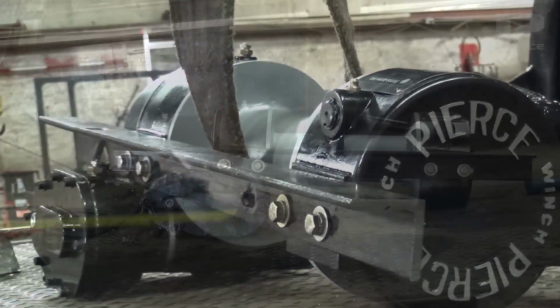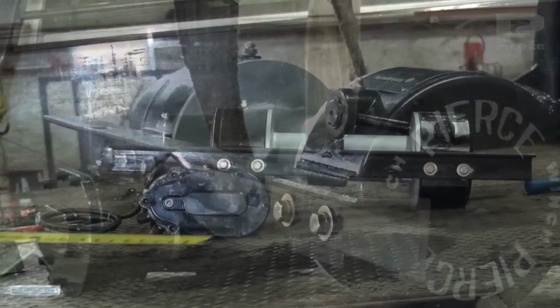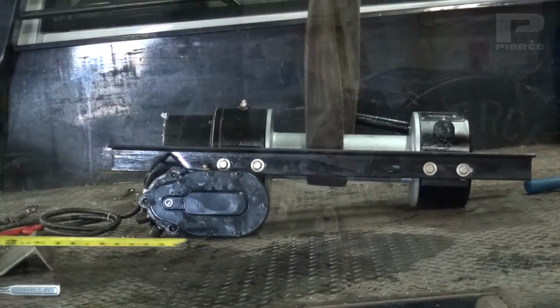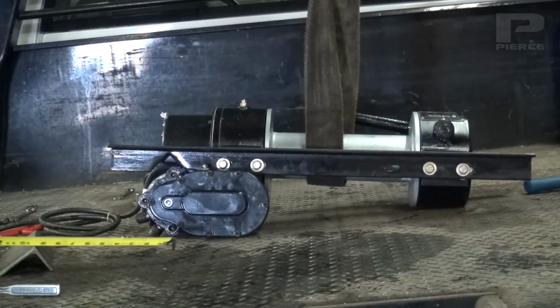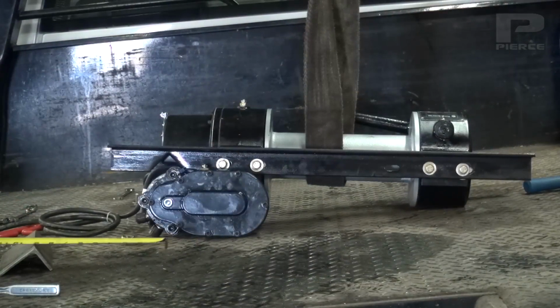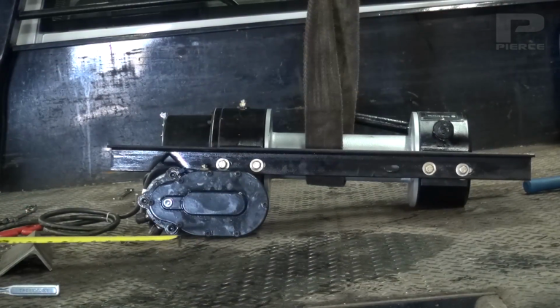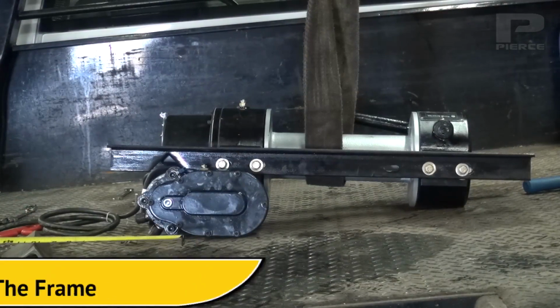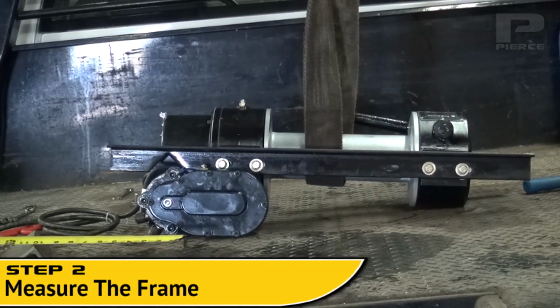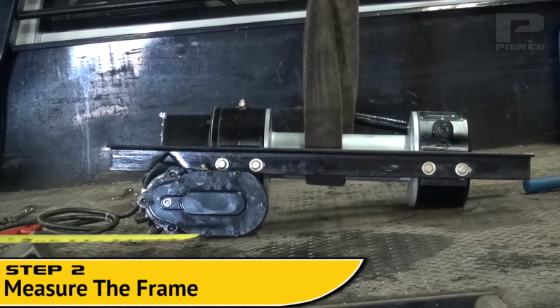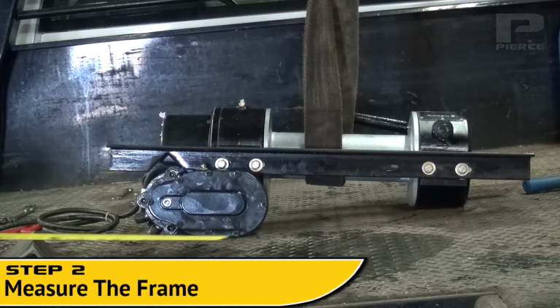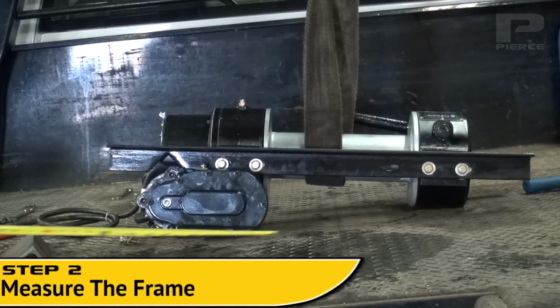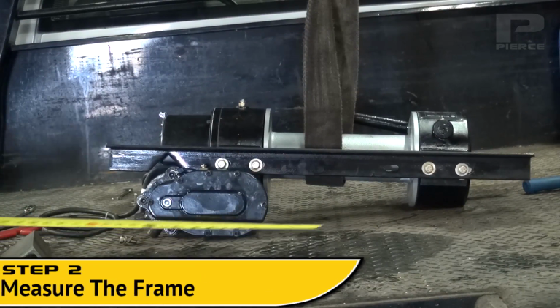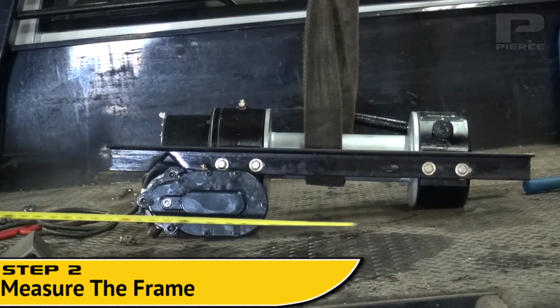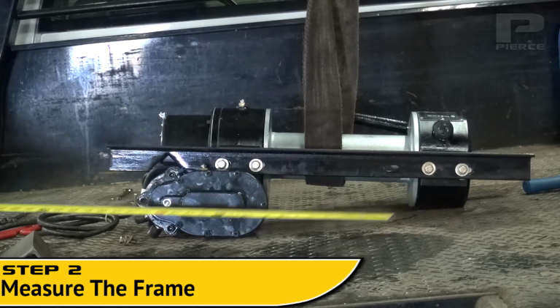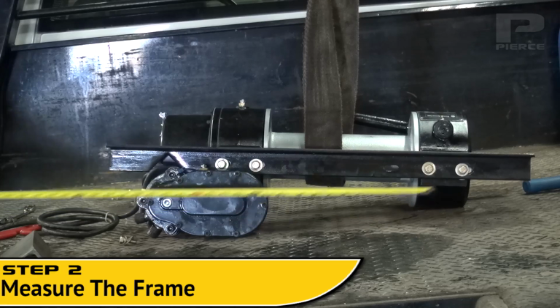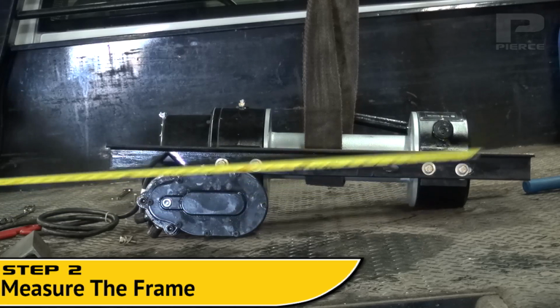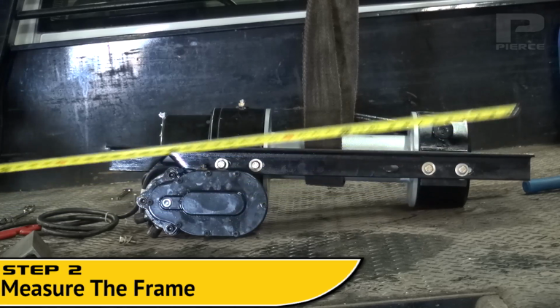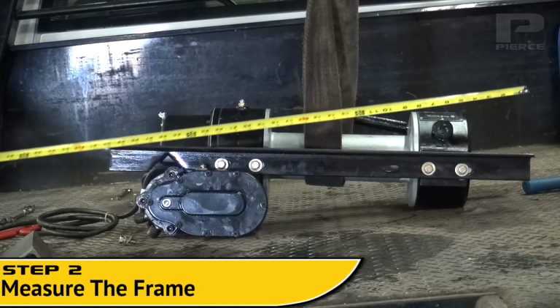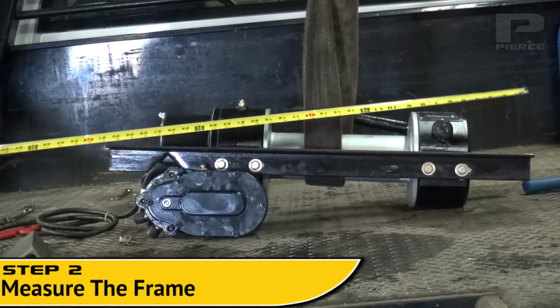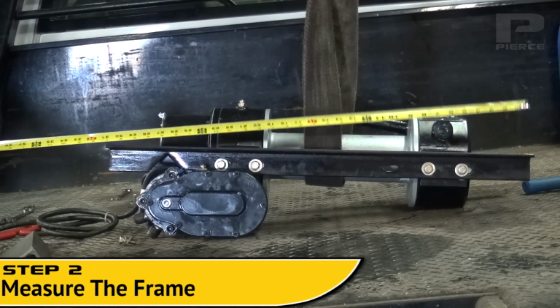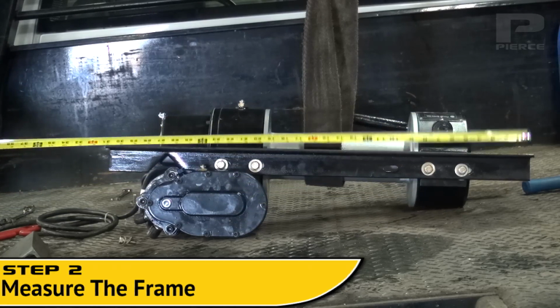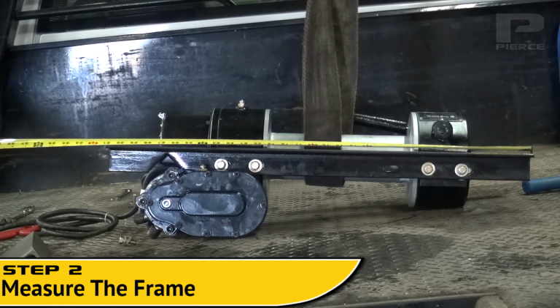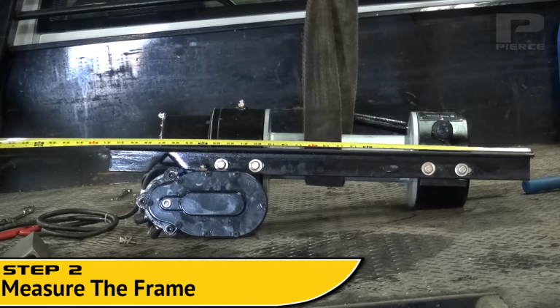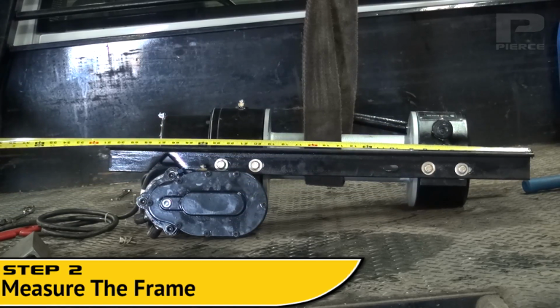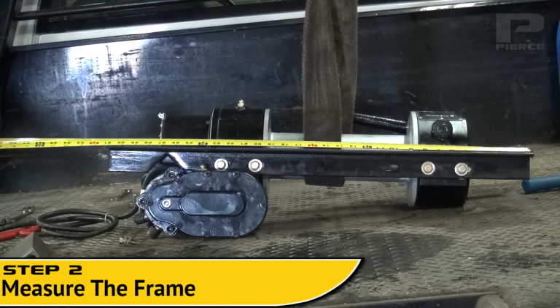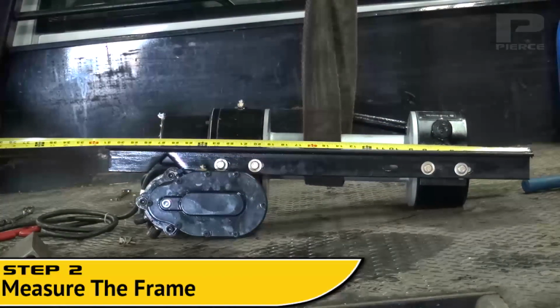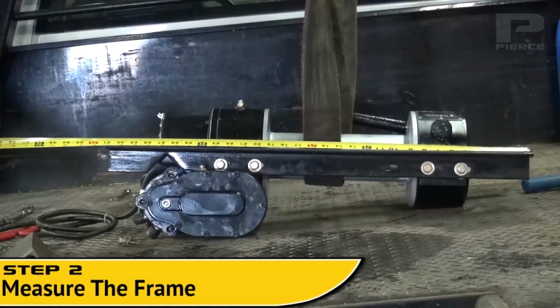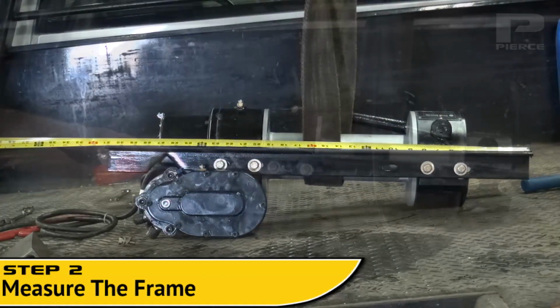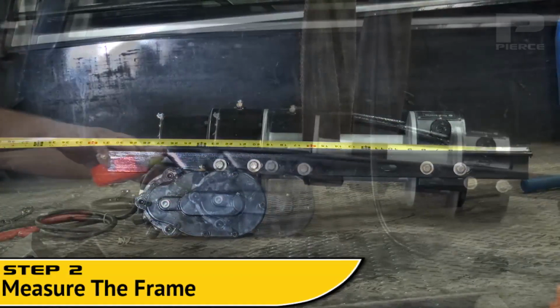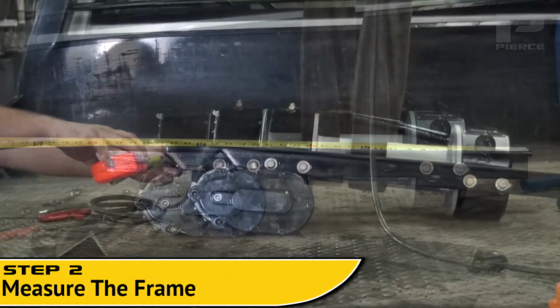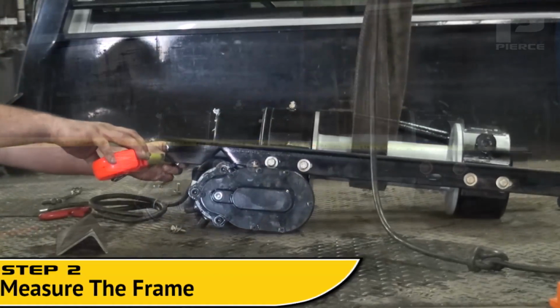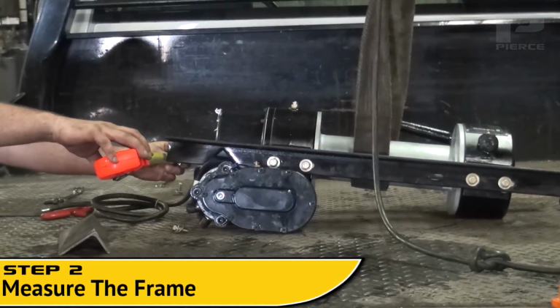Step 2. Measure the finished frame to ensure a clean placement on the truck bed.